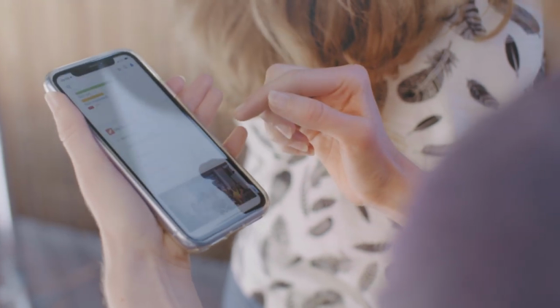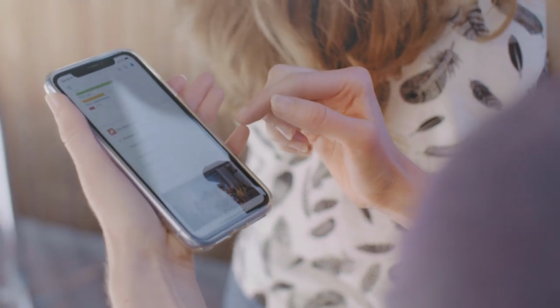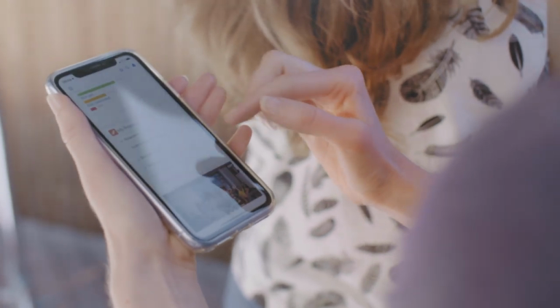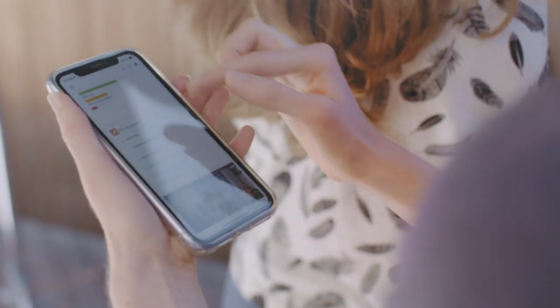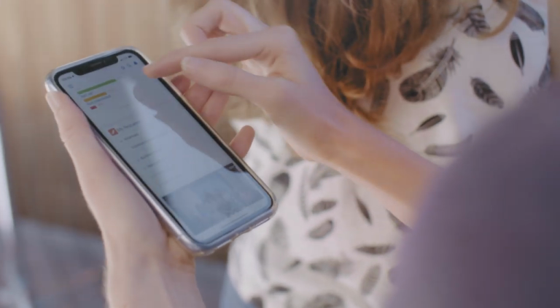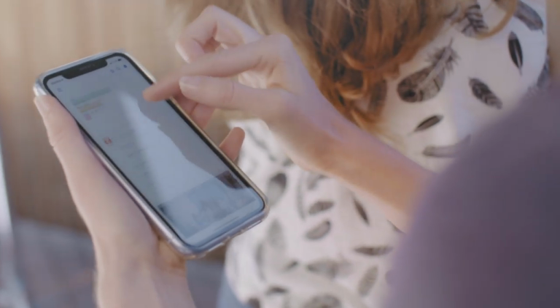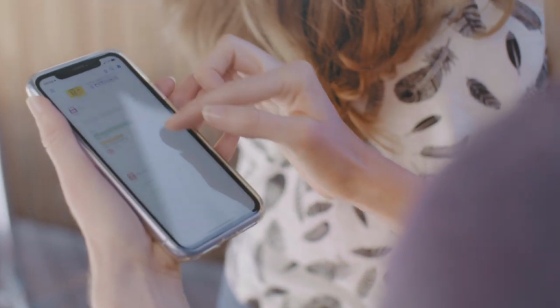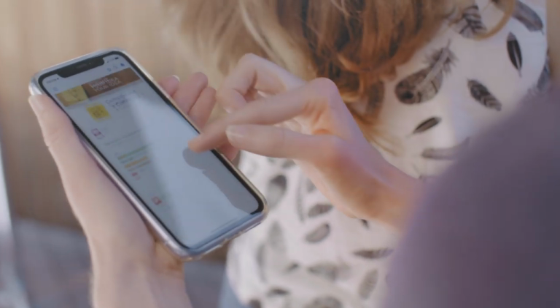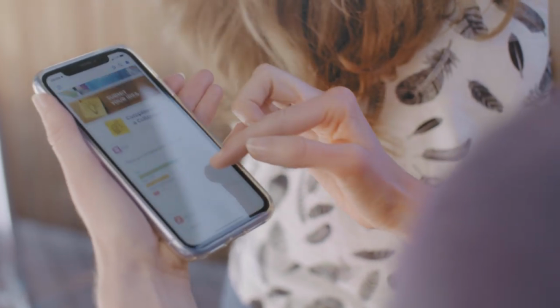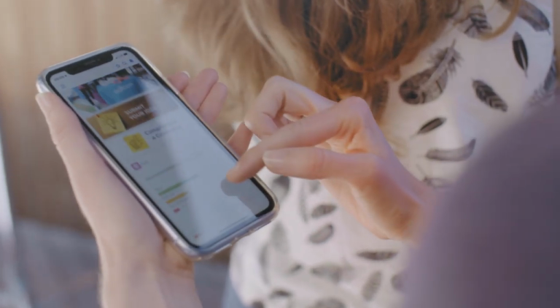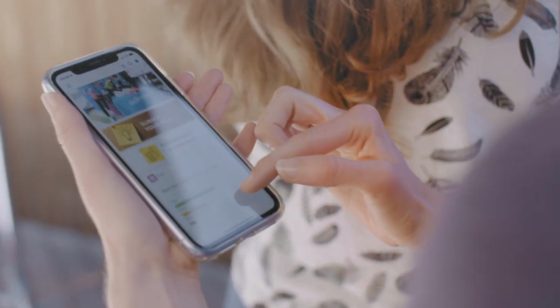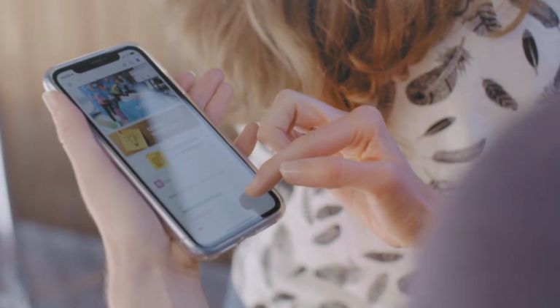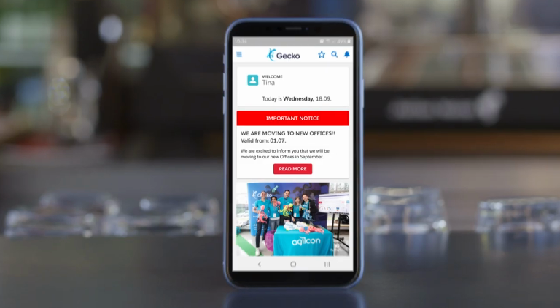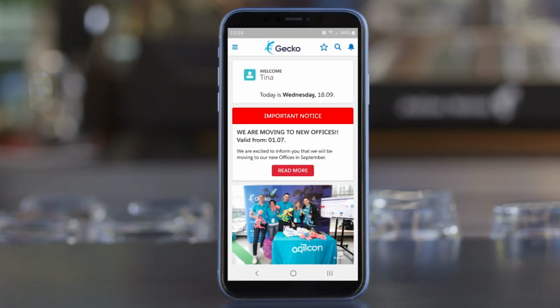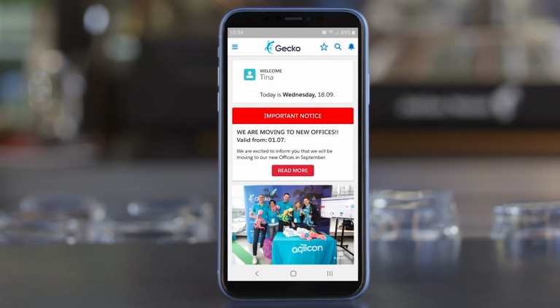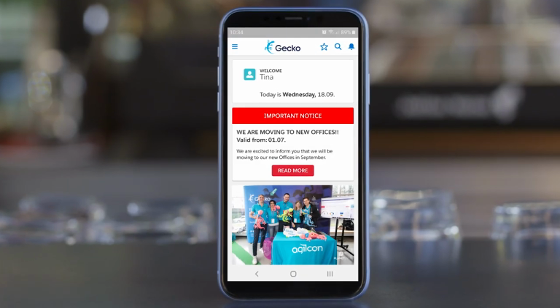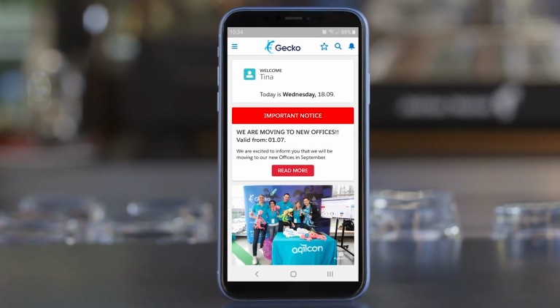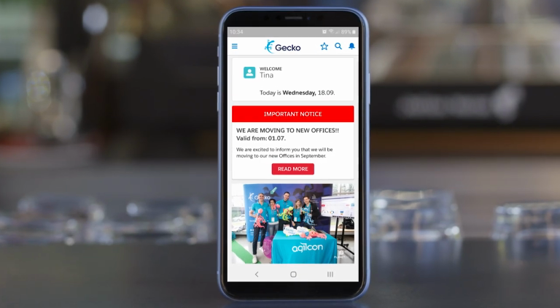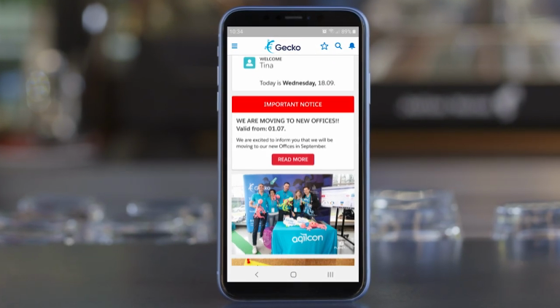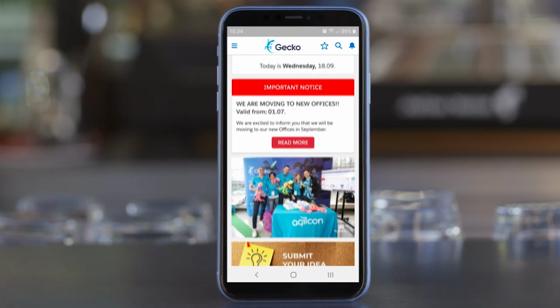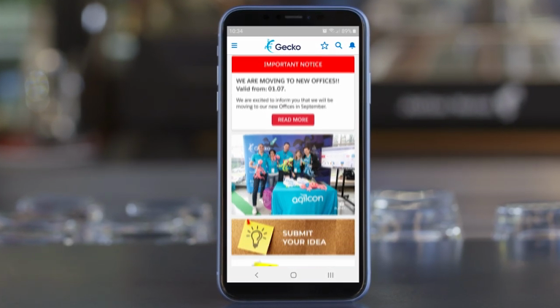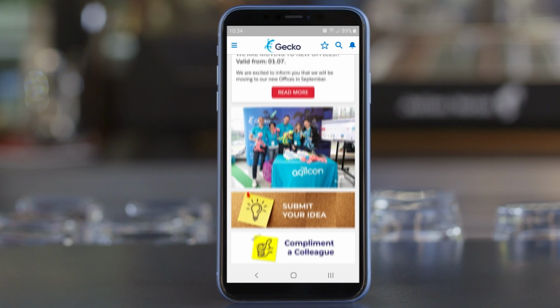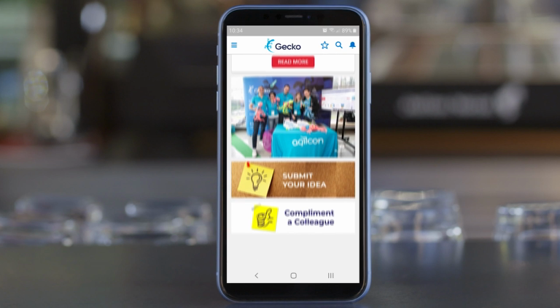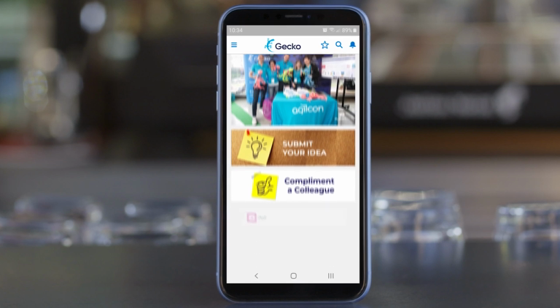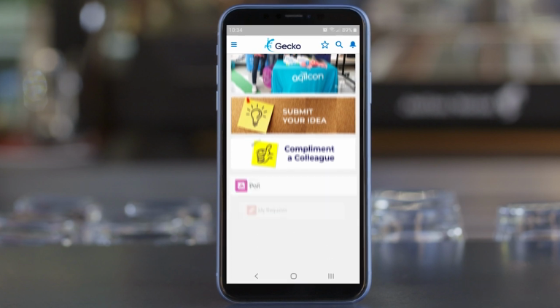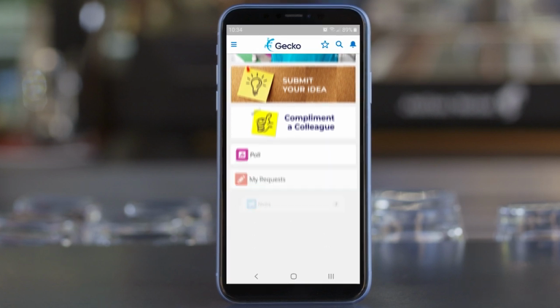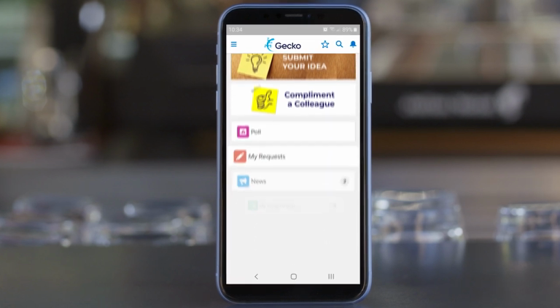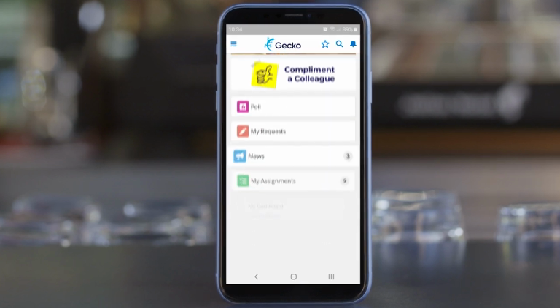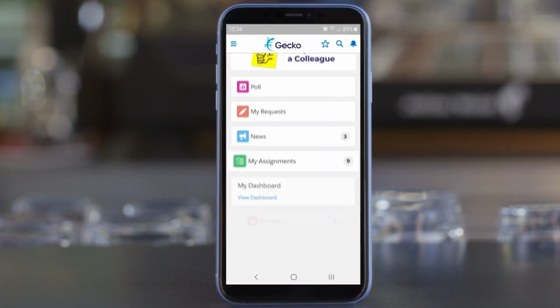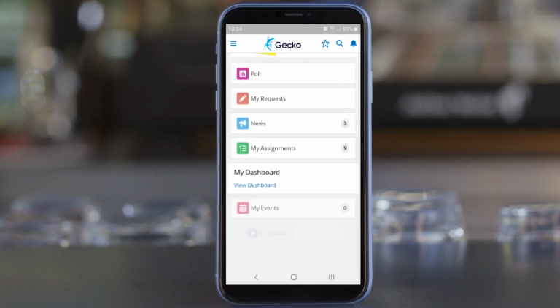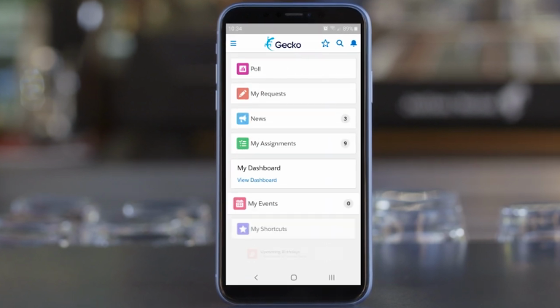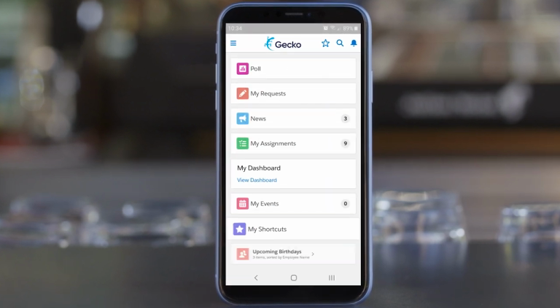She opens the Gecko mobile app. Her home board is a one-stop shop for everything she needs to do.